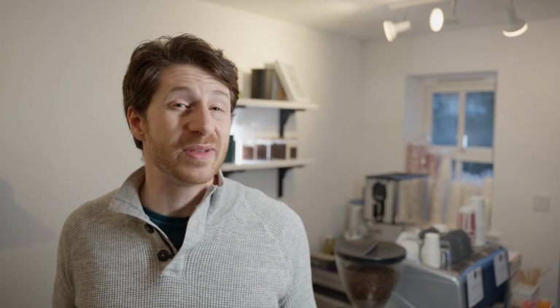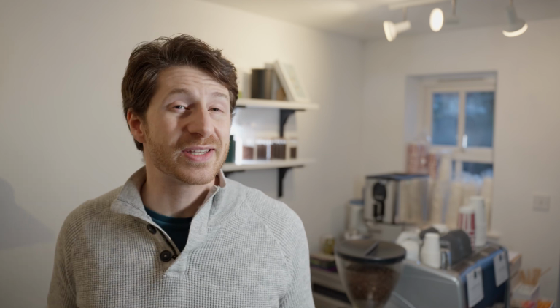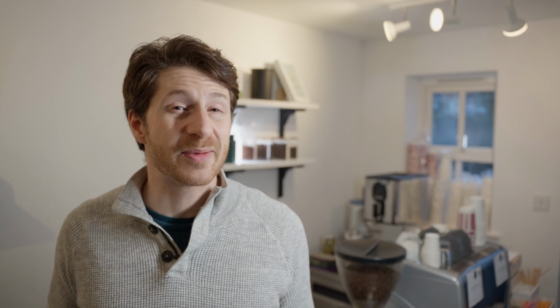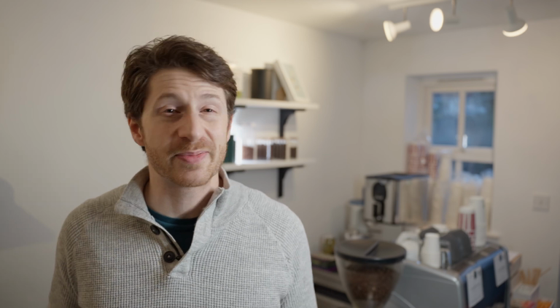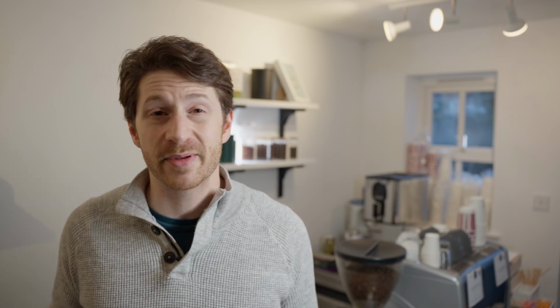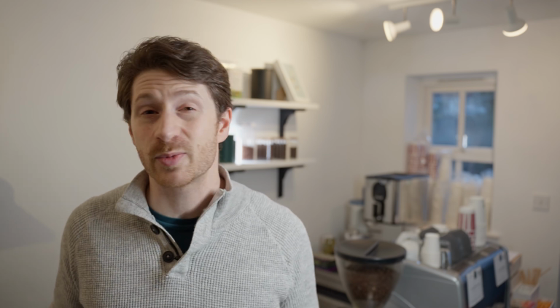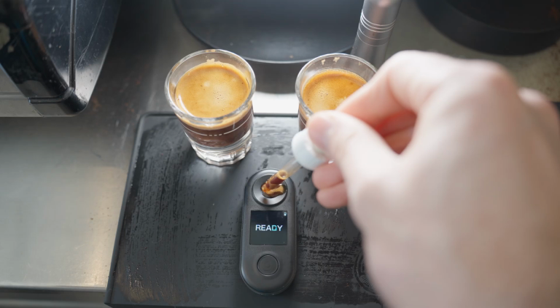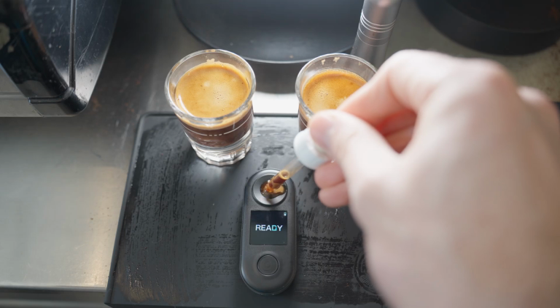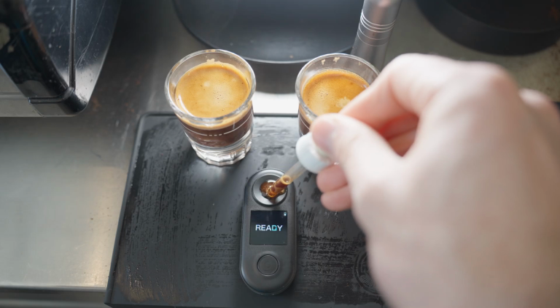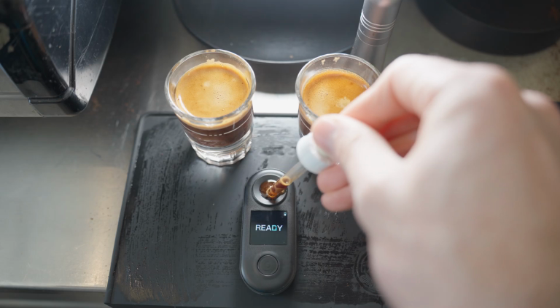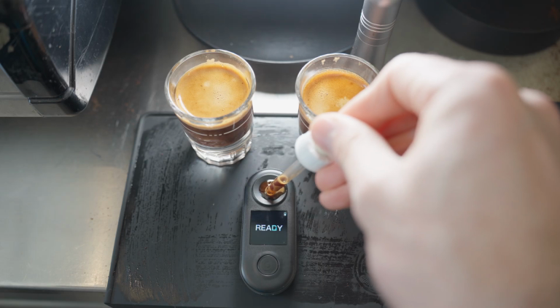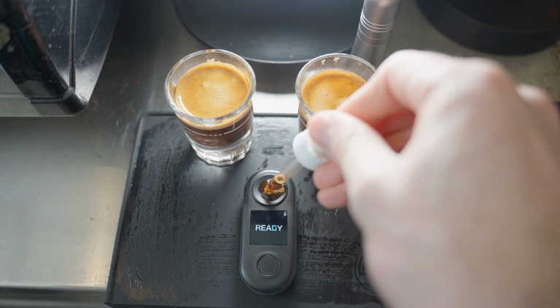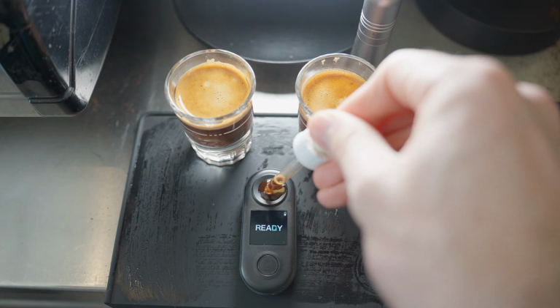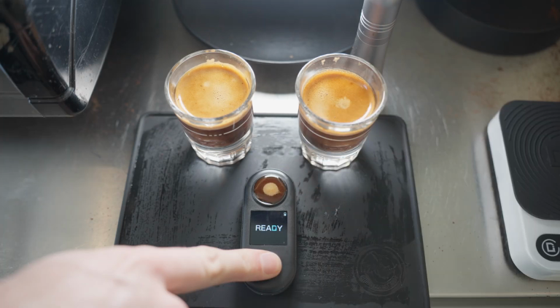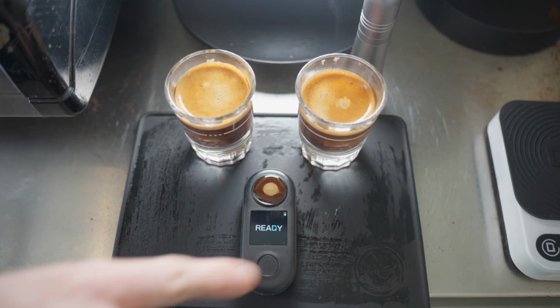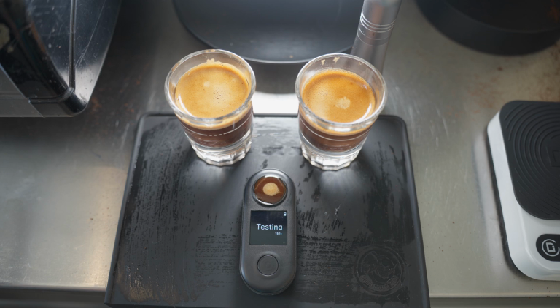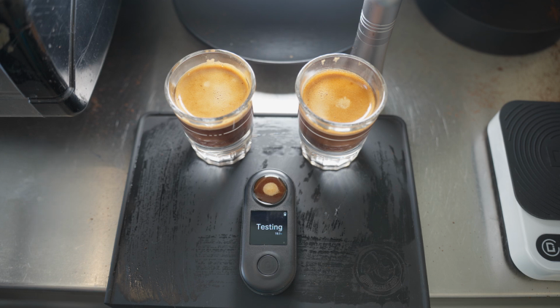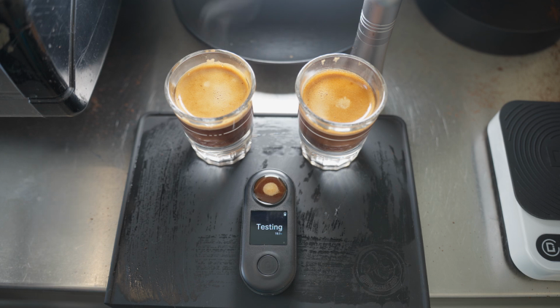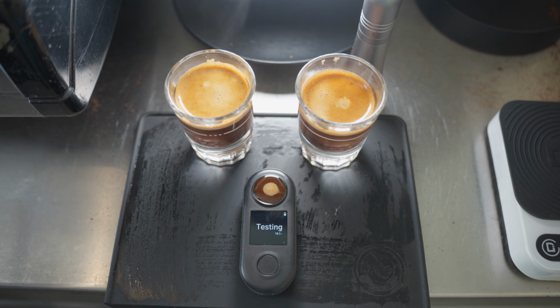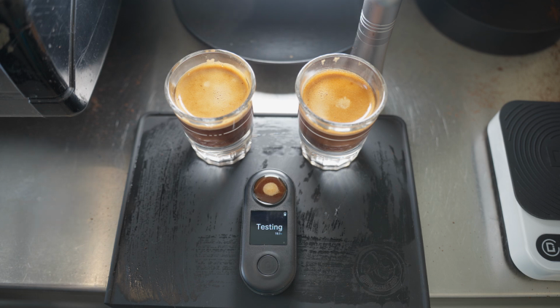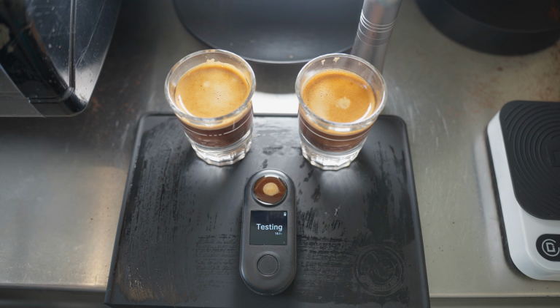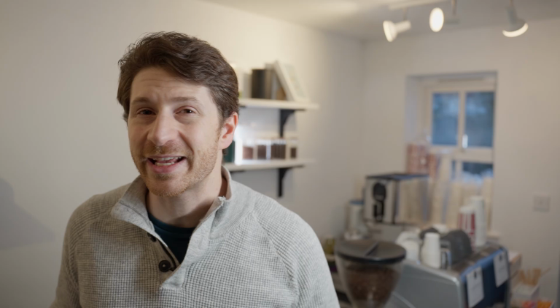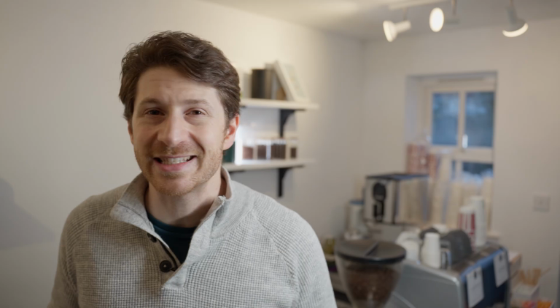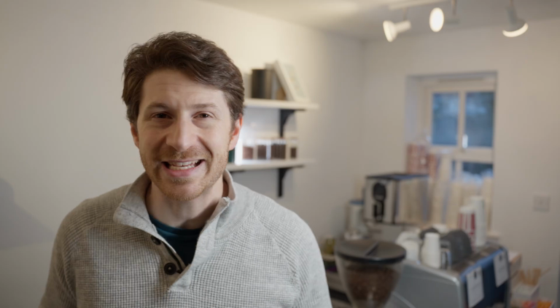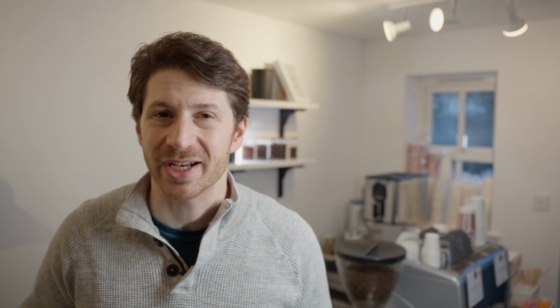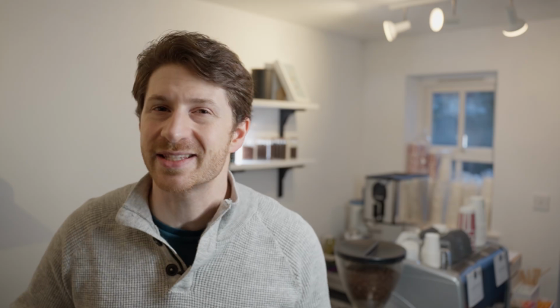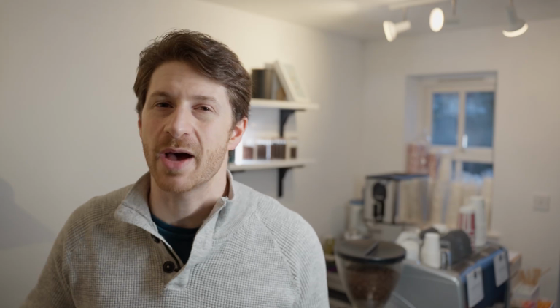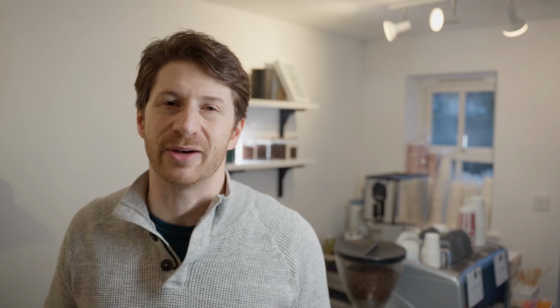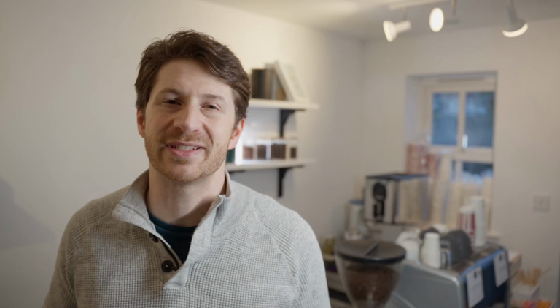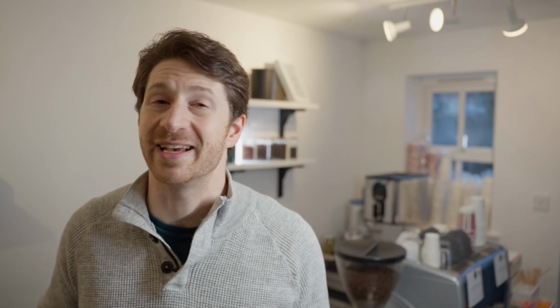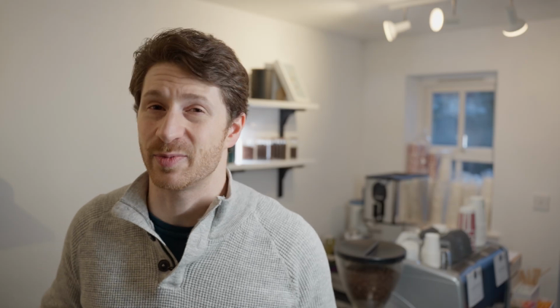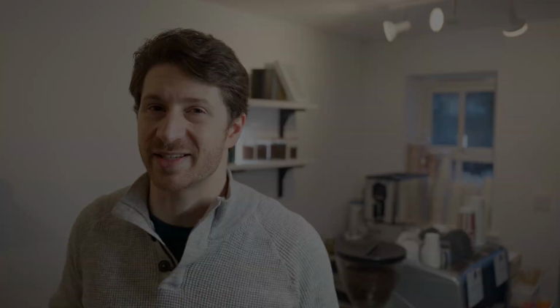I've been doing some experiments with the Defluid refractometer to see what it can teach us about espresso.